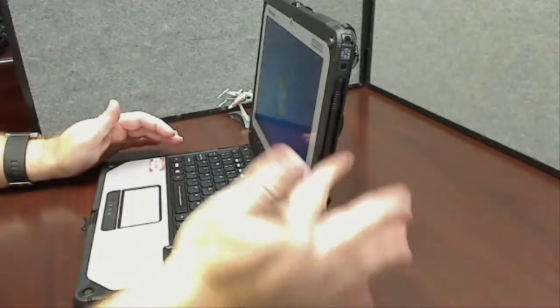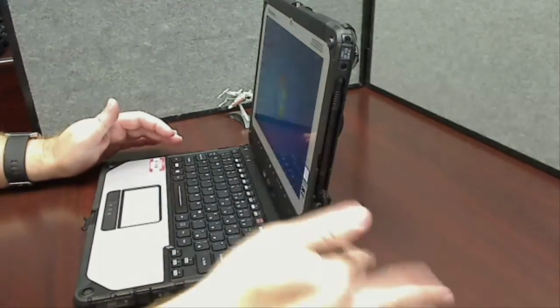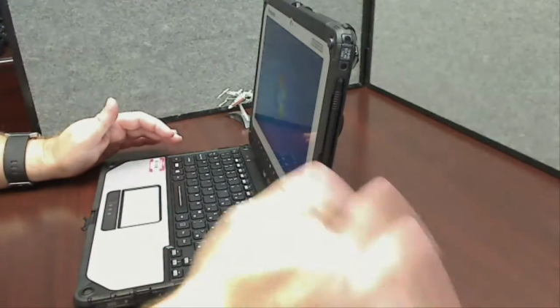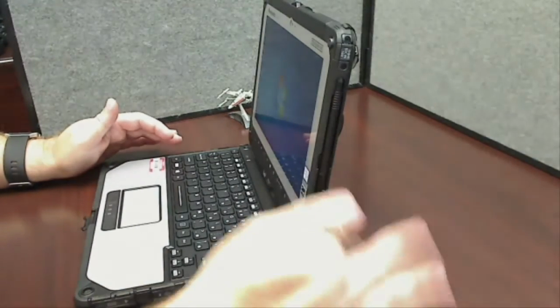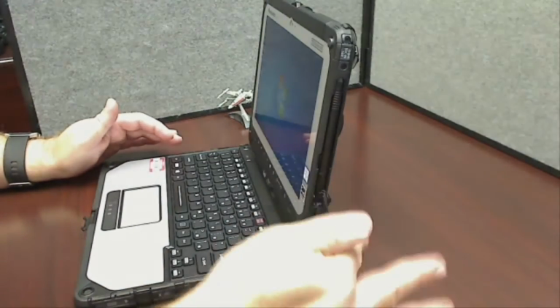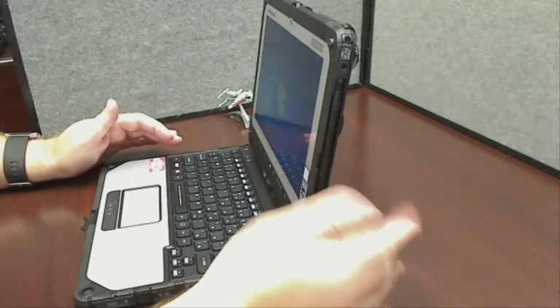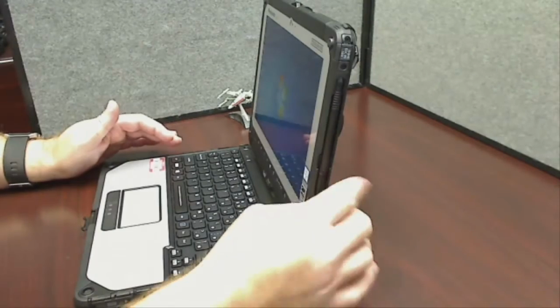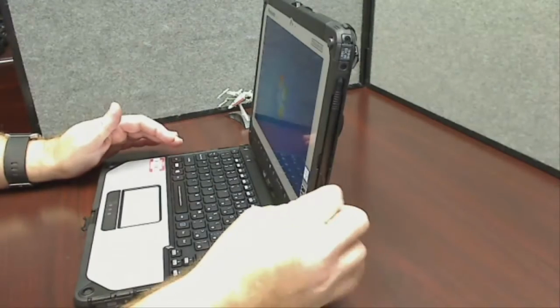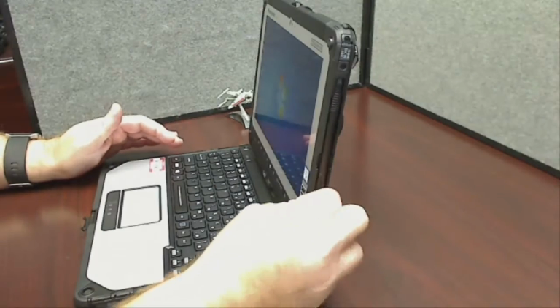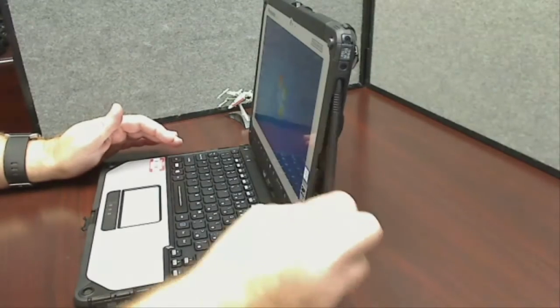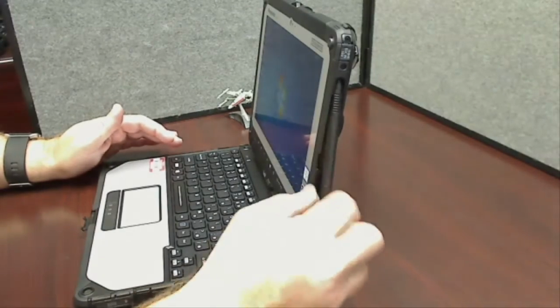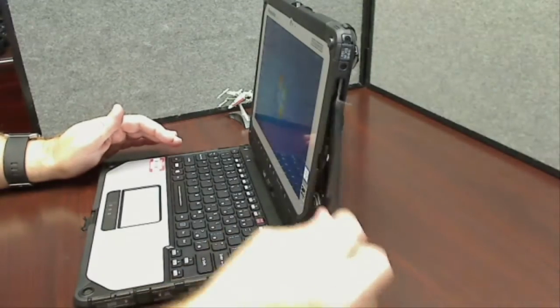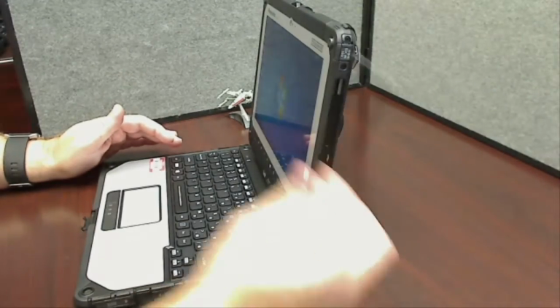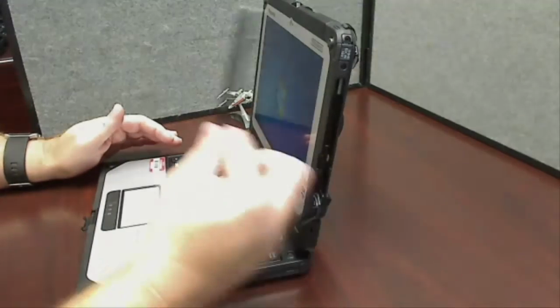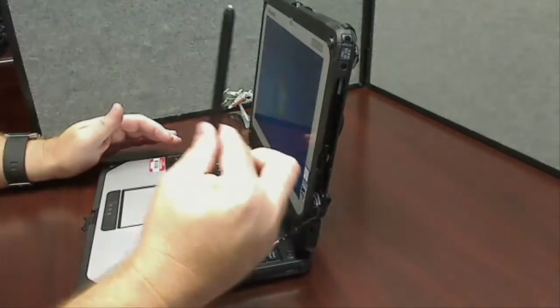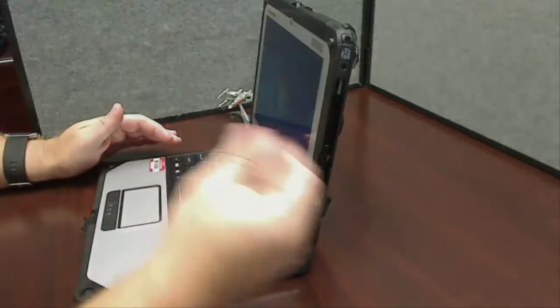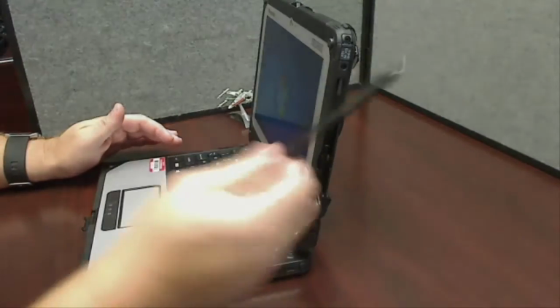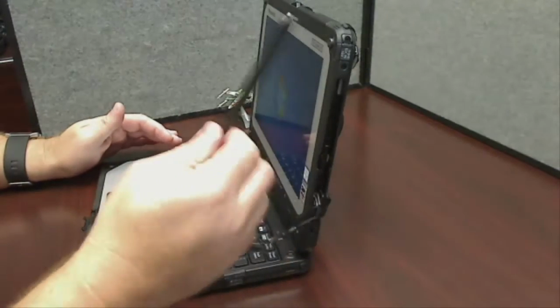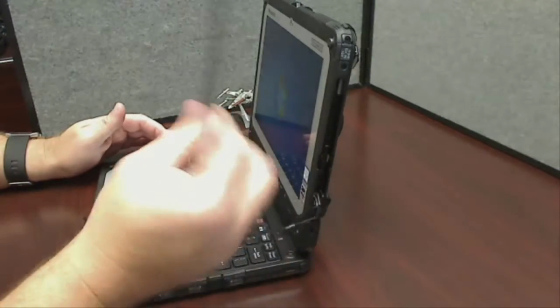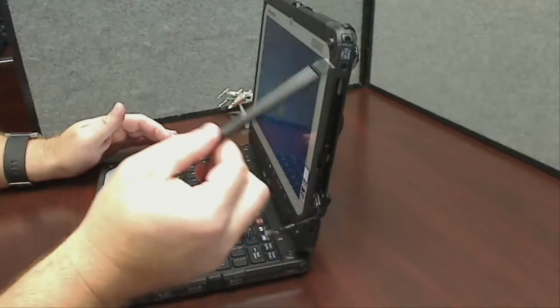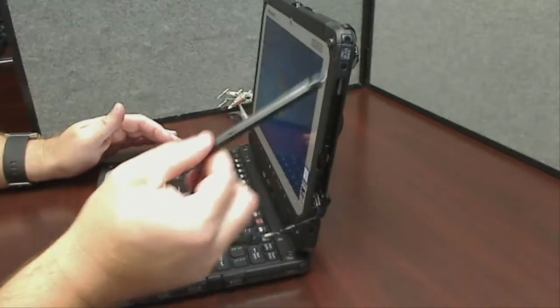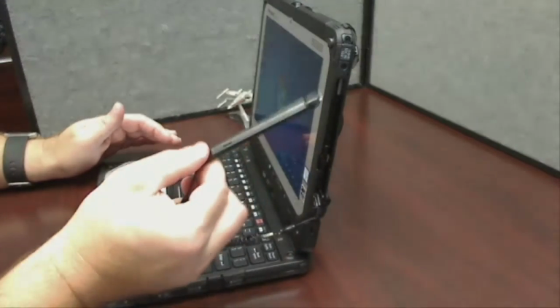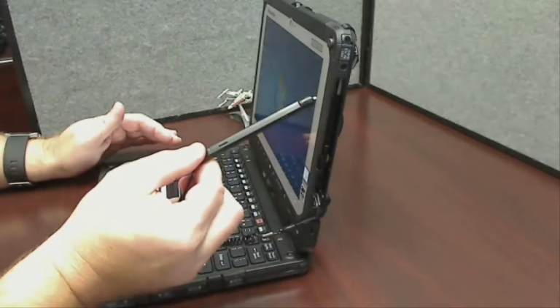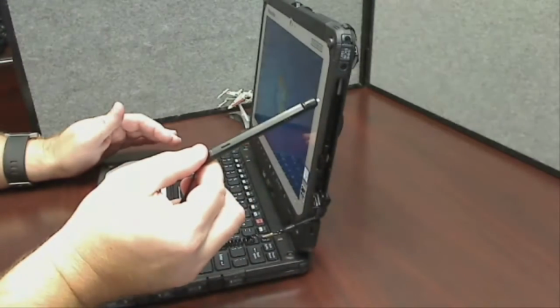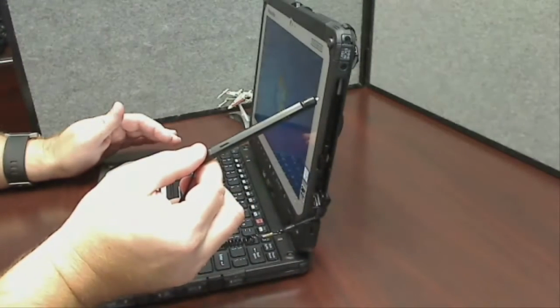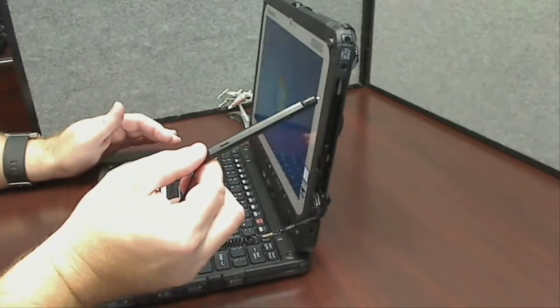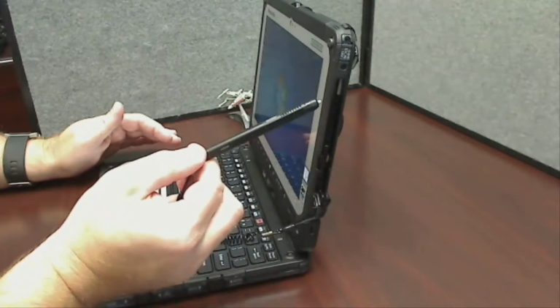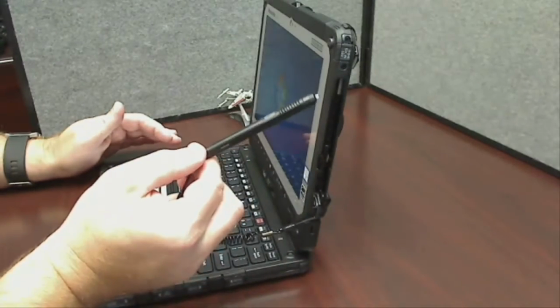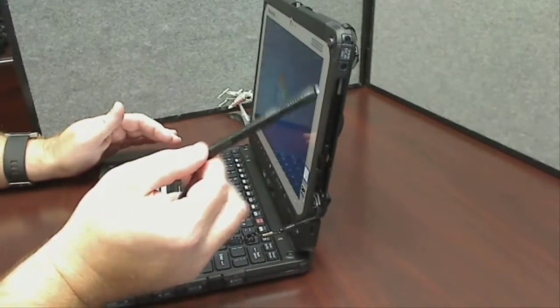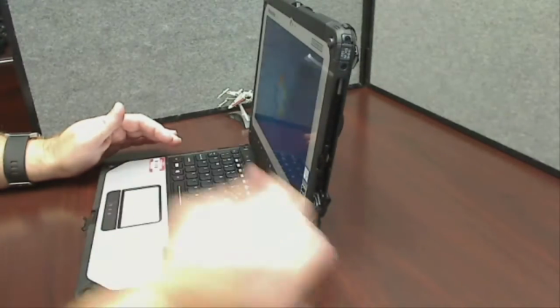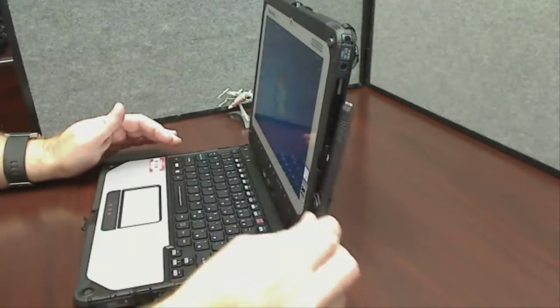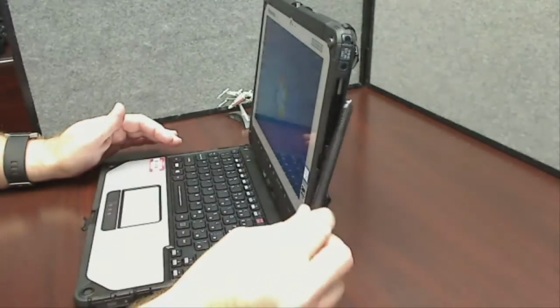To insert it, pointy end up, slide in and a gentle snap. We don't have to be rough with this — it will come in and out. I don't have any replacements yet, so please be gentle.